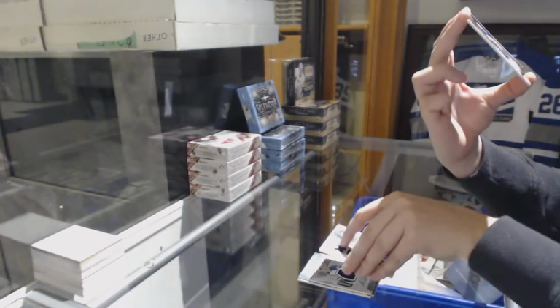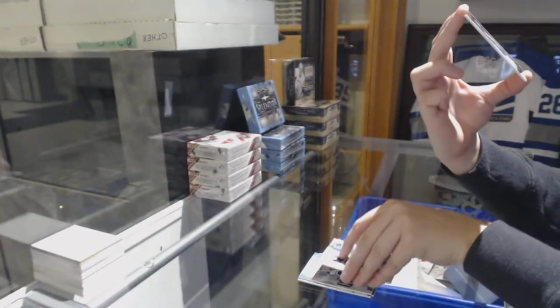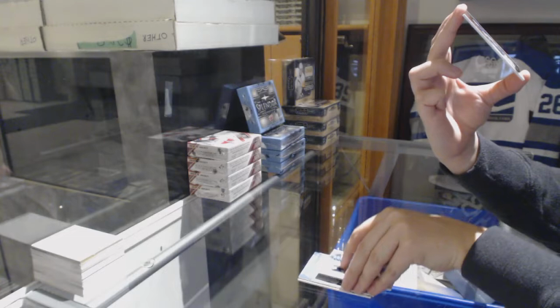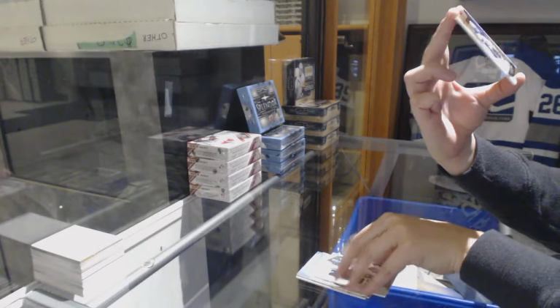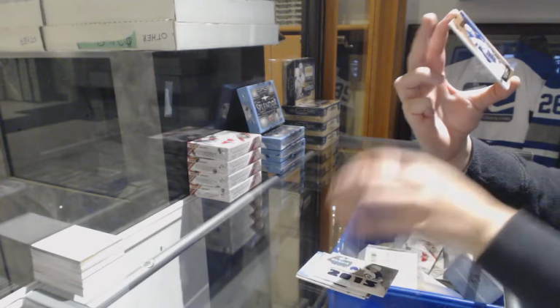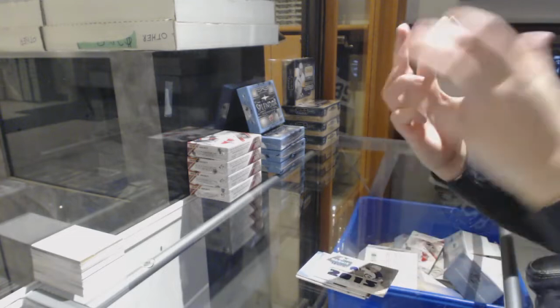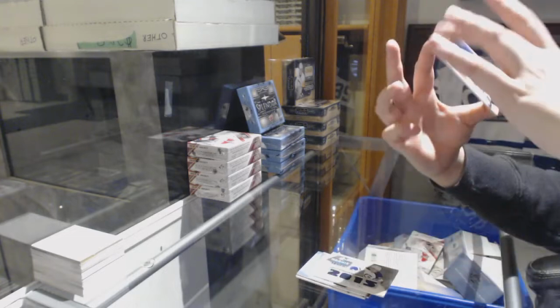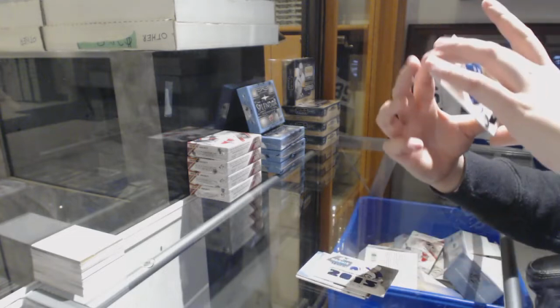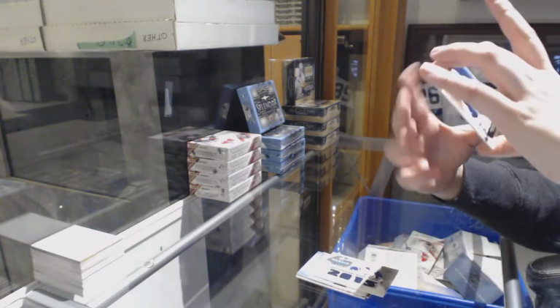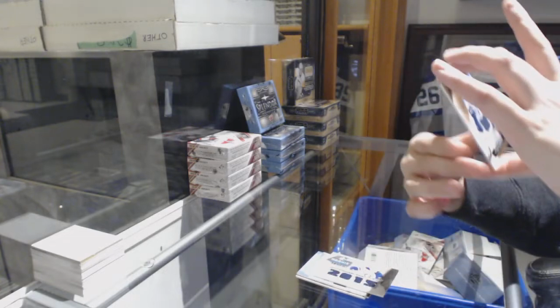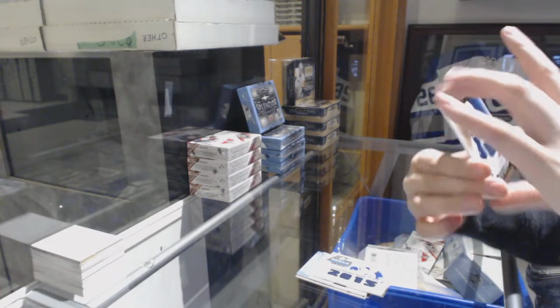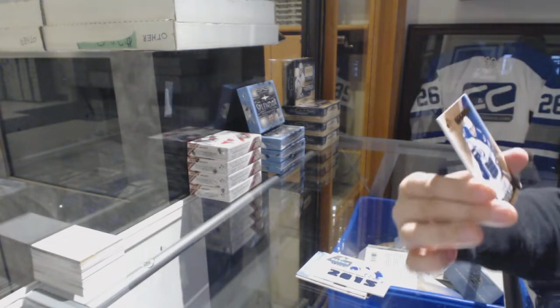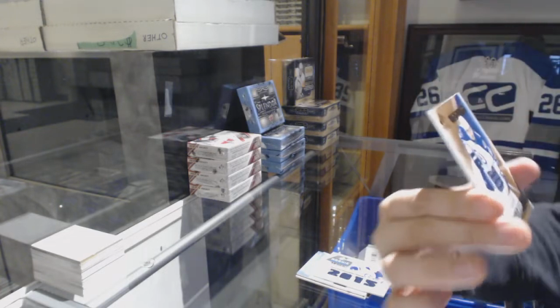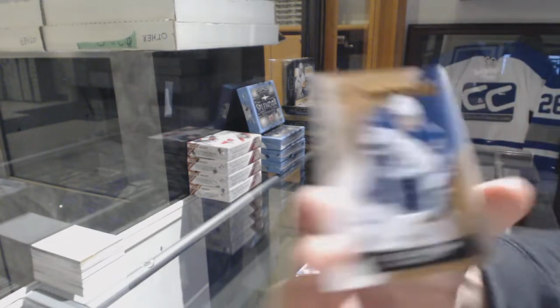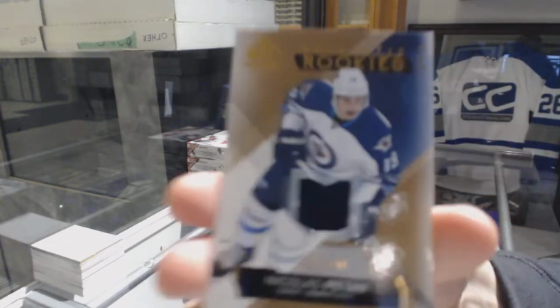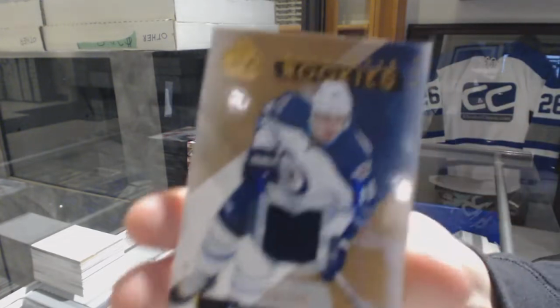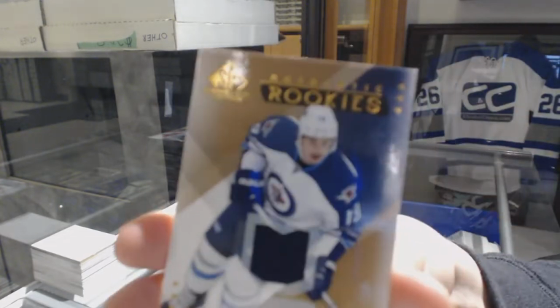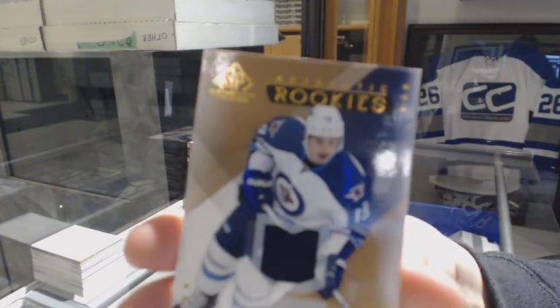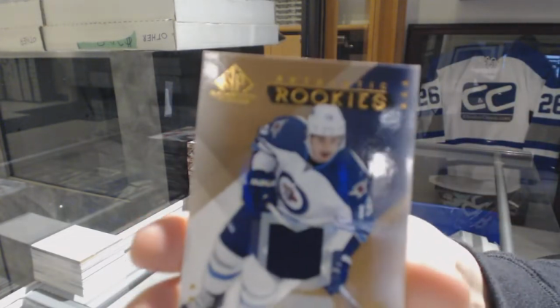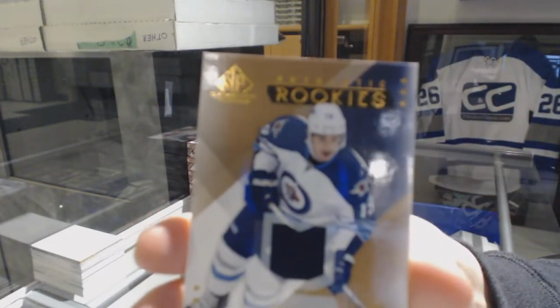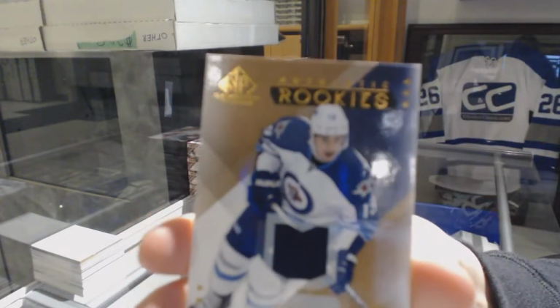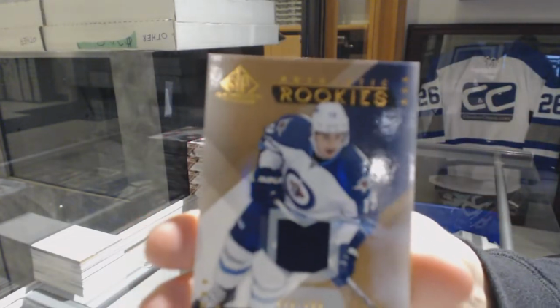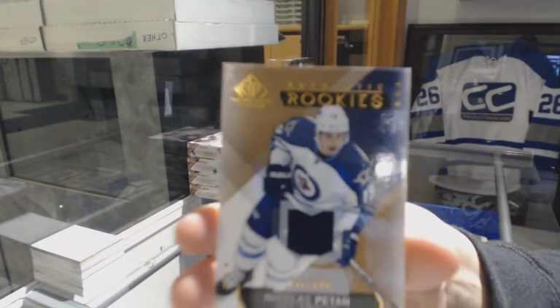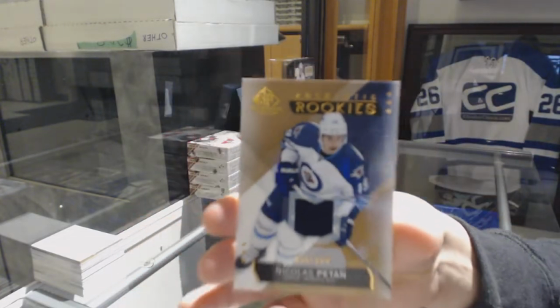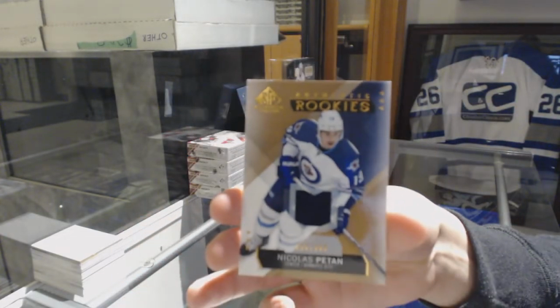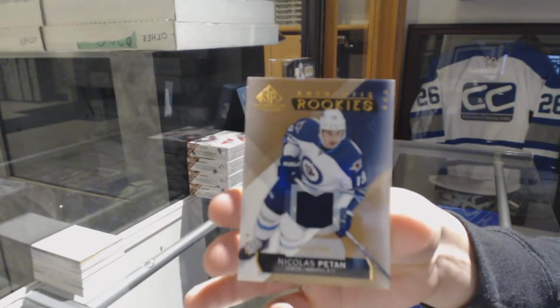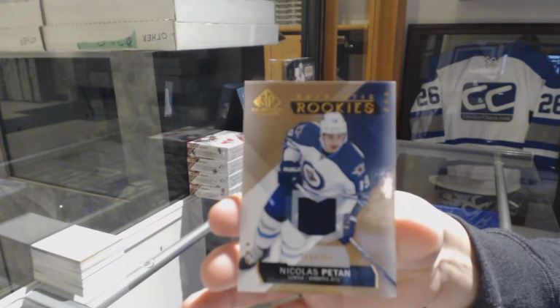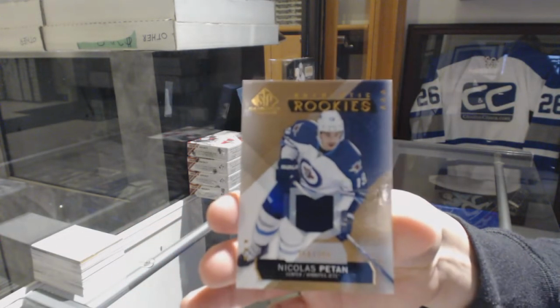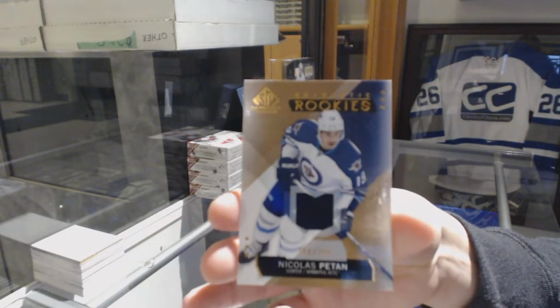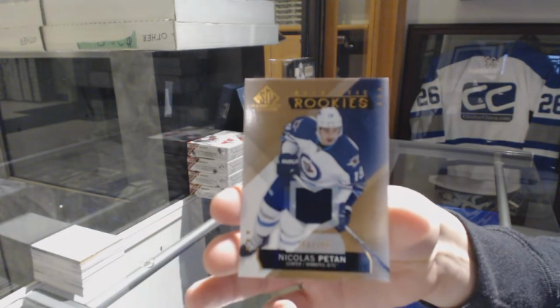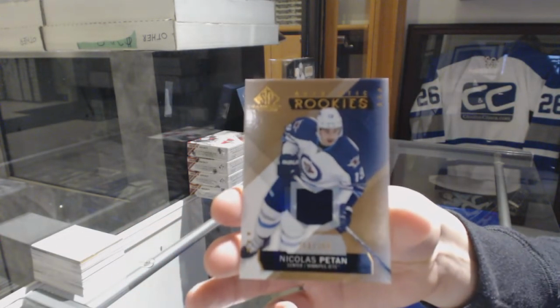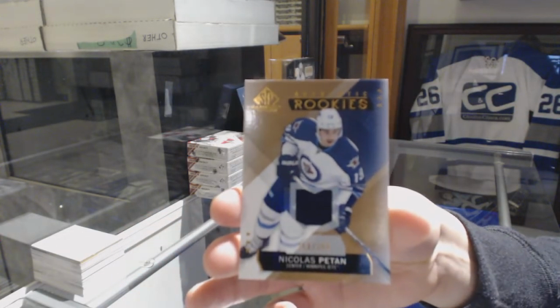And number to $3.99, rookie jersey of Nick Patan, also for the Winnipeg Jets.